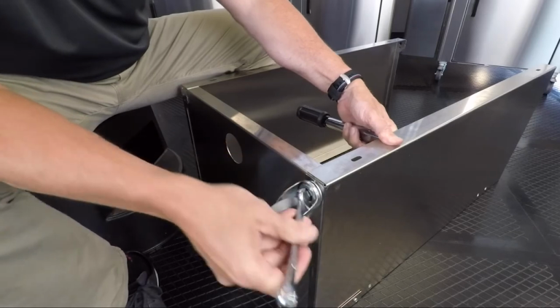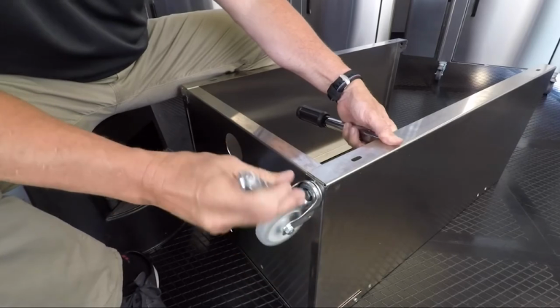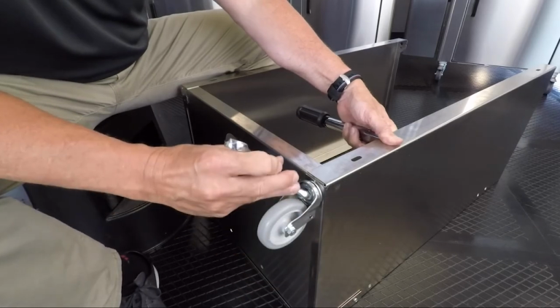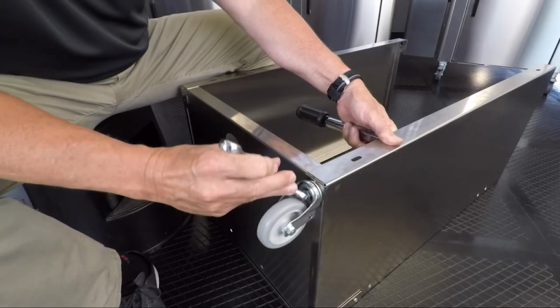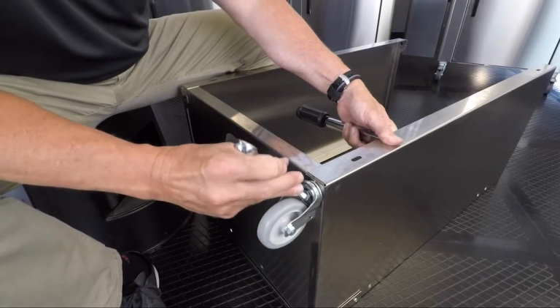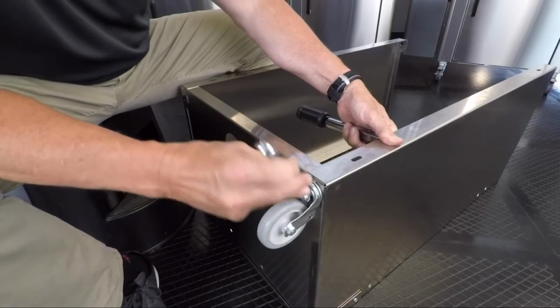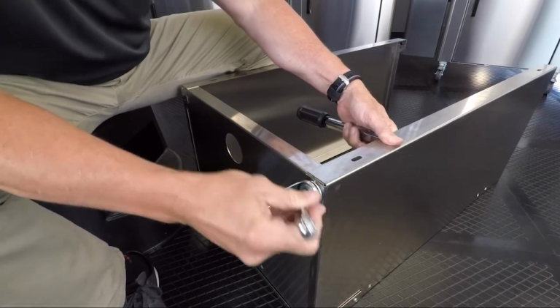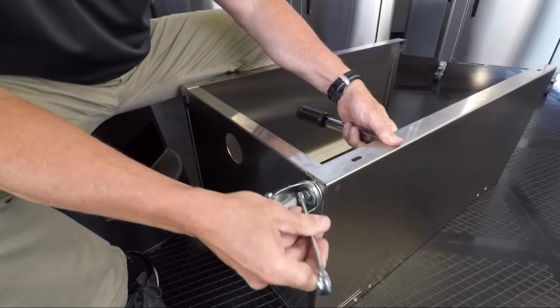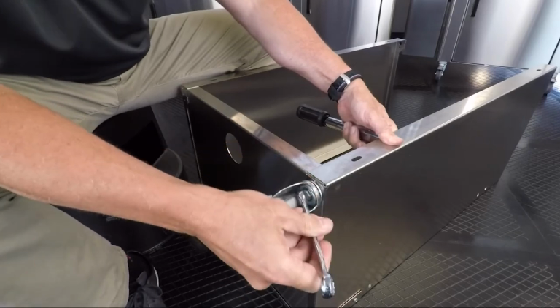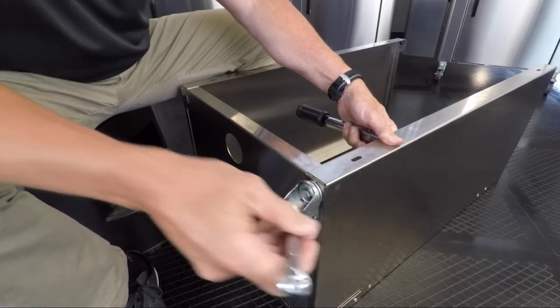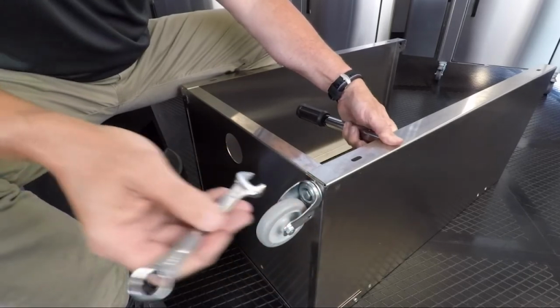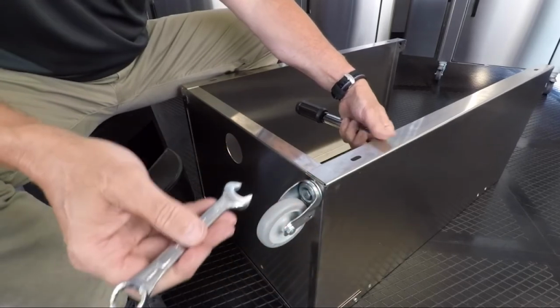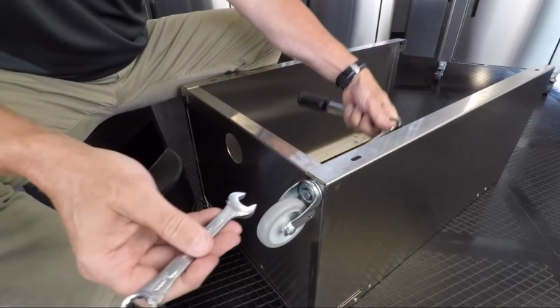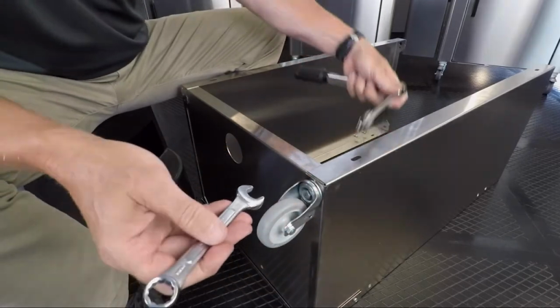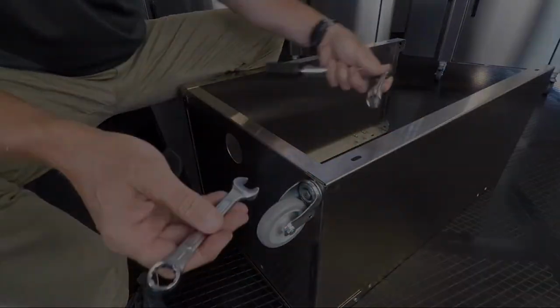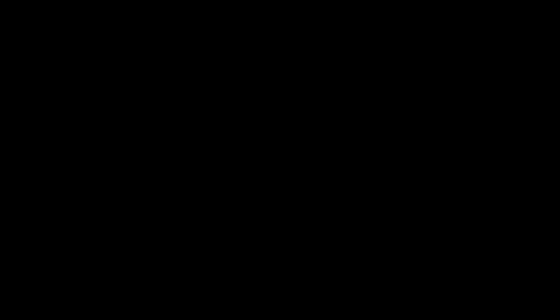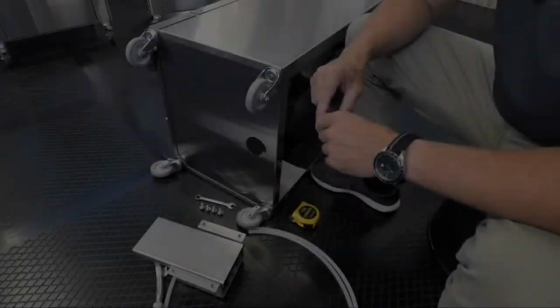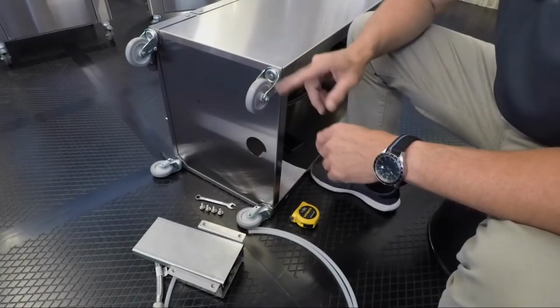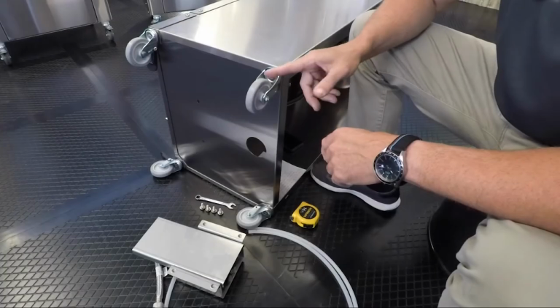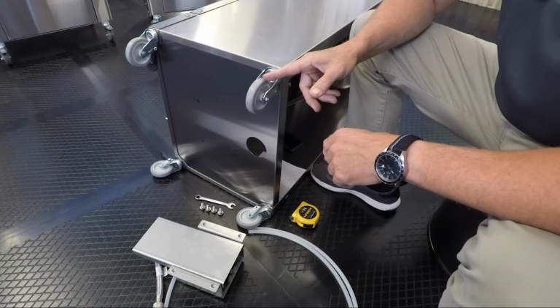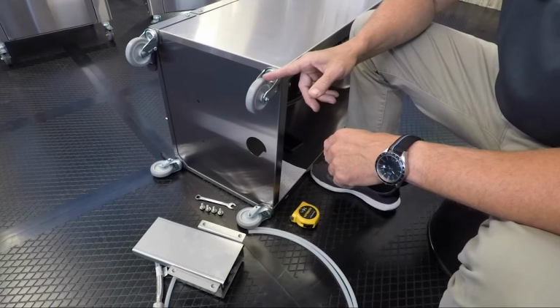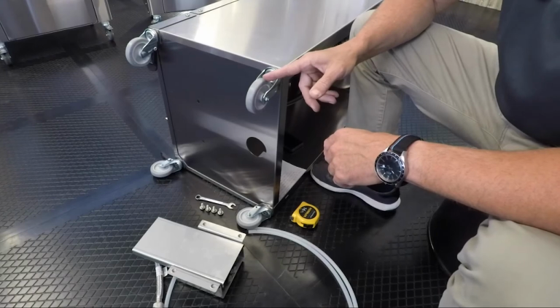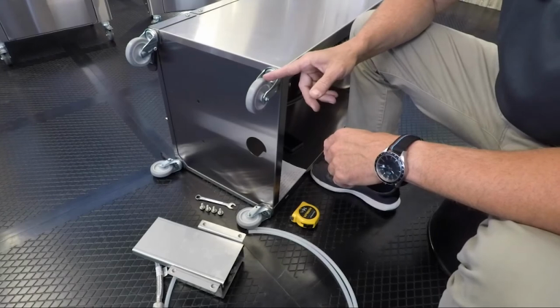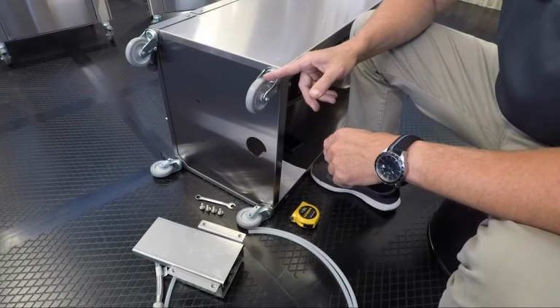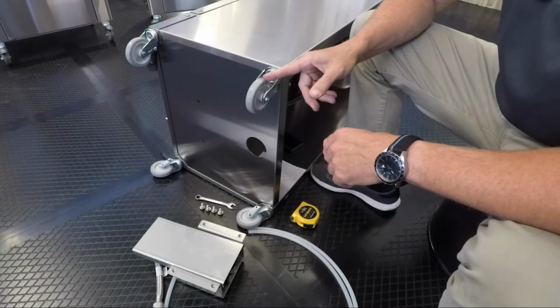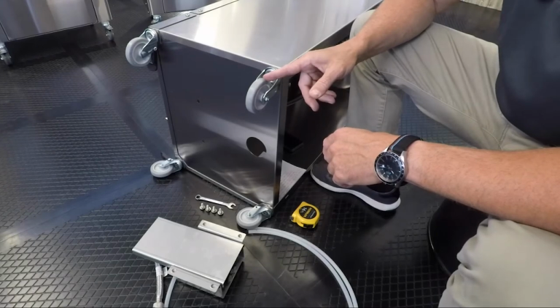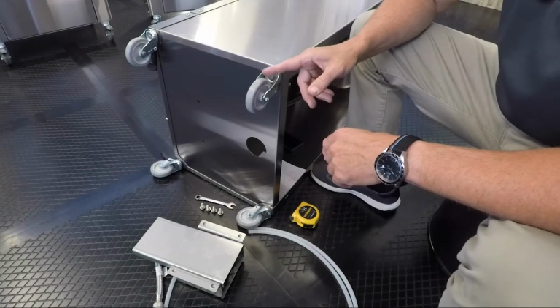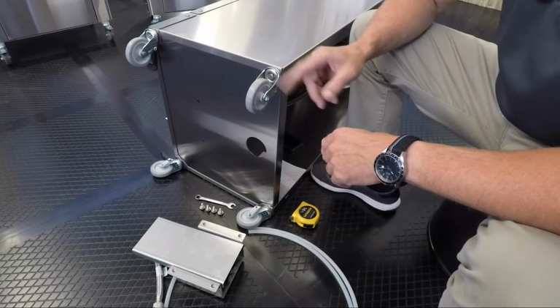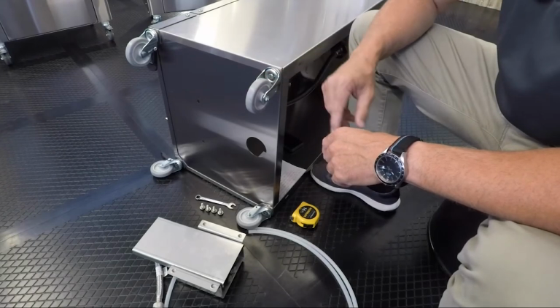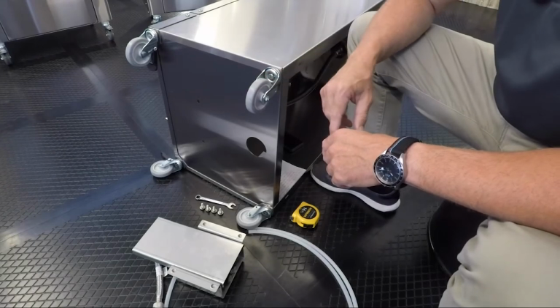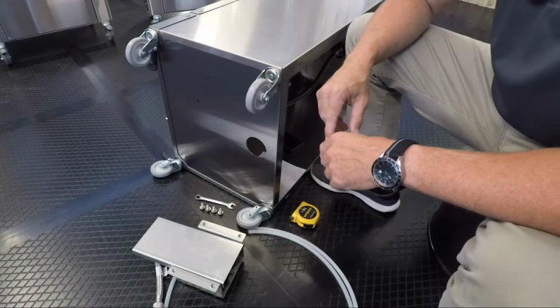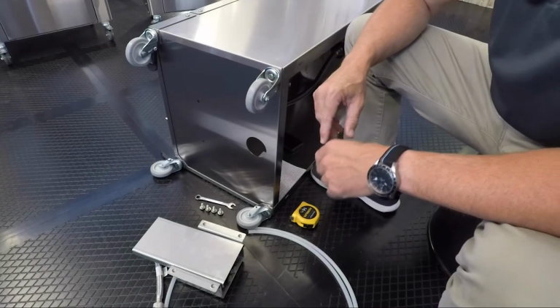Repeat this step for all four casters. Now that you have added the casters, let's attach the foot pump.